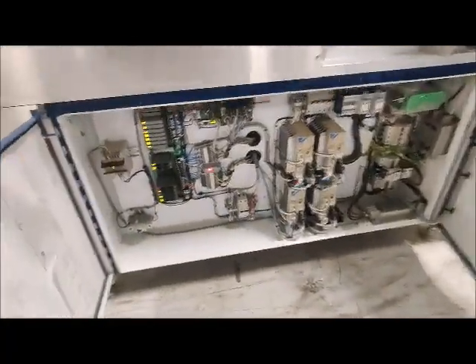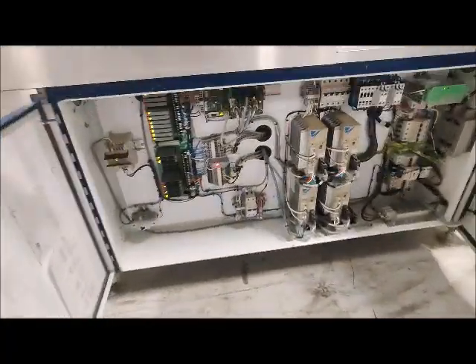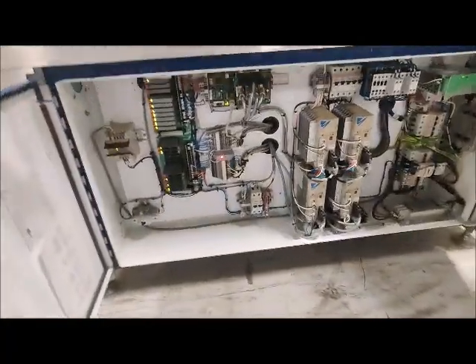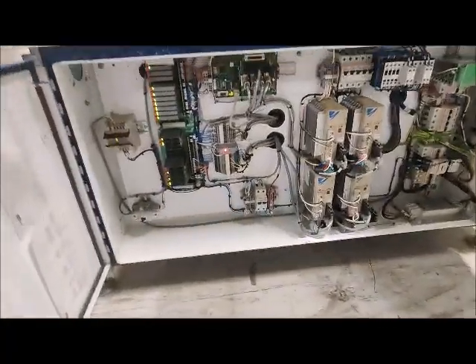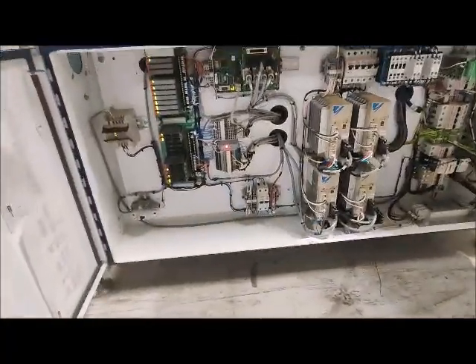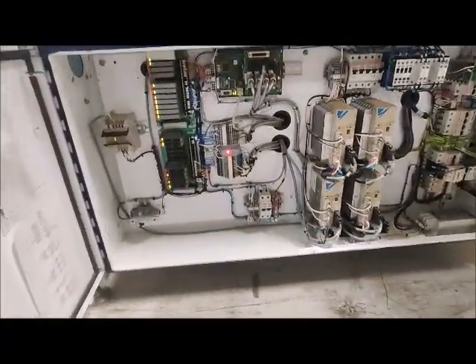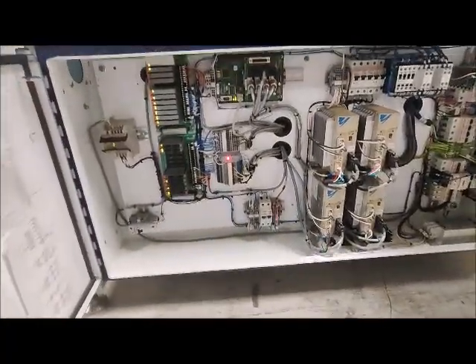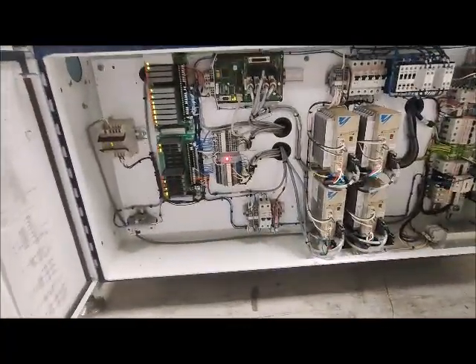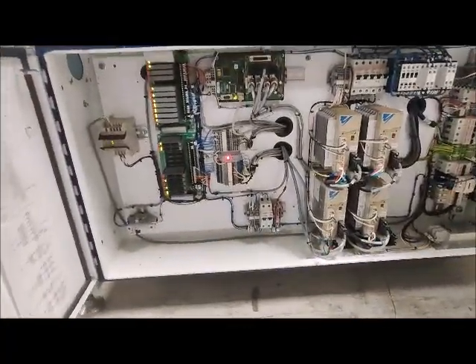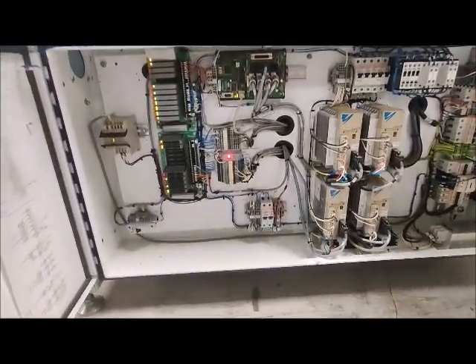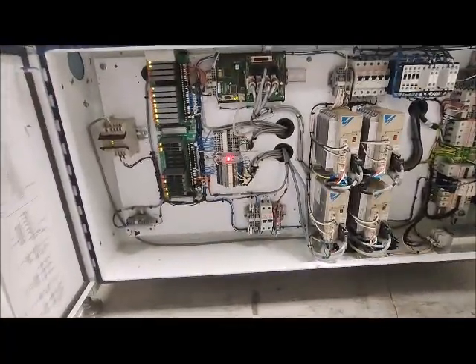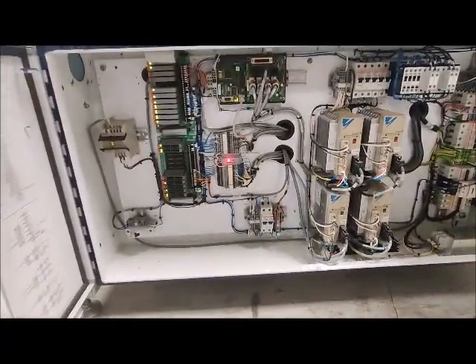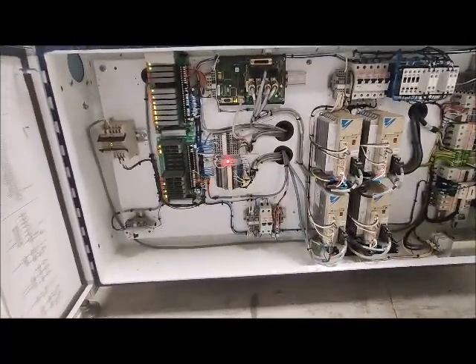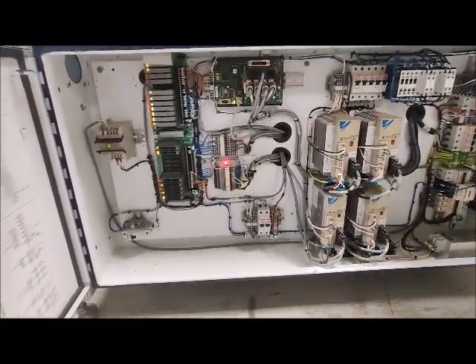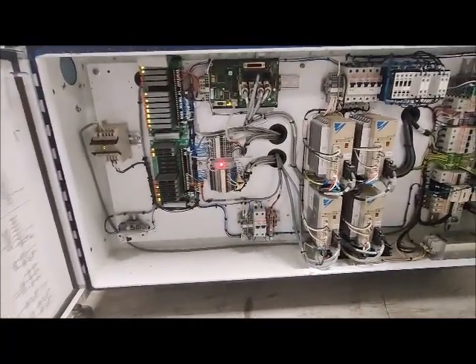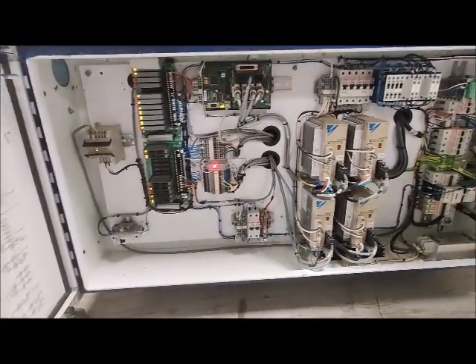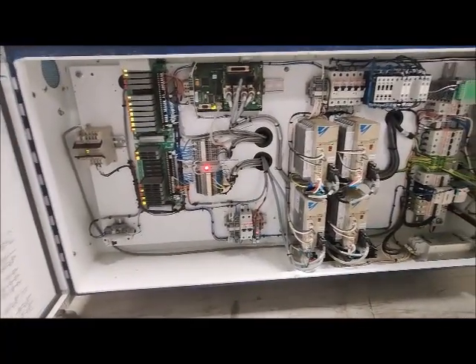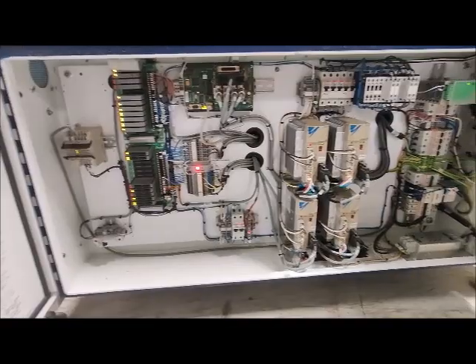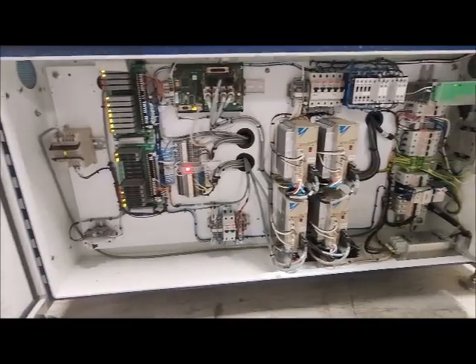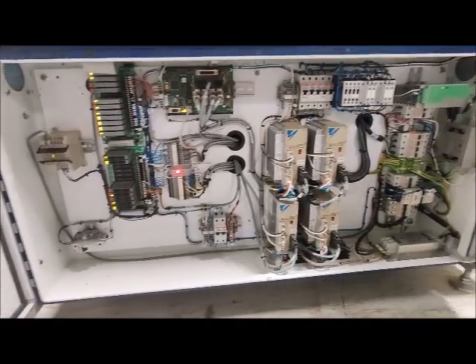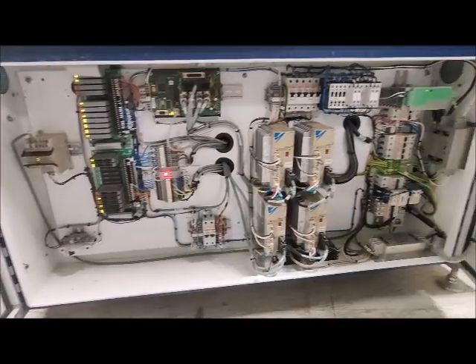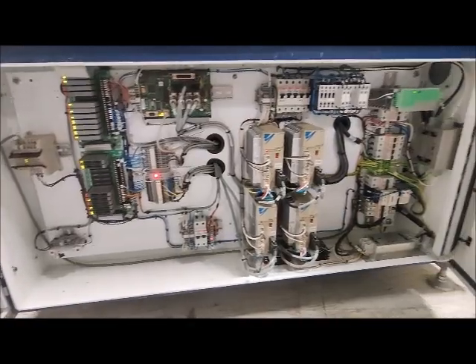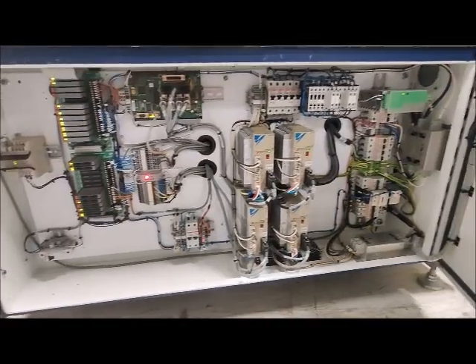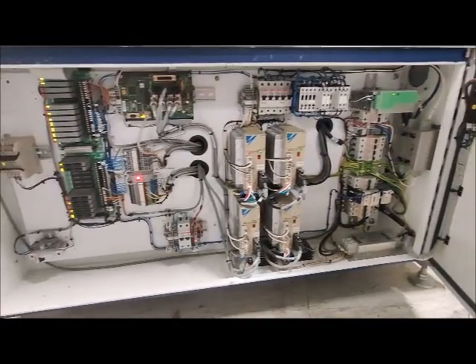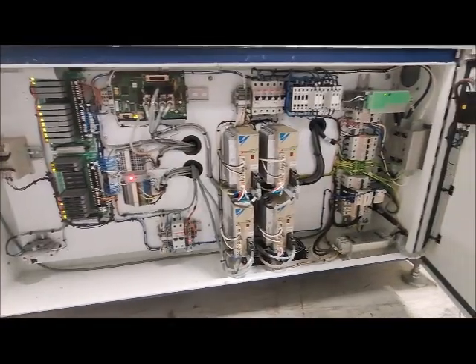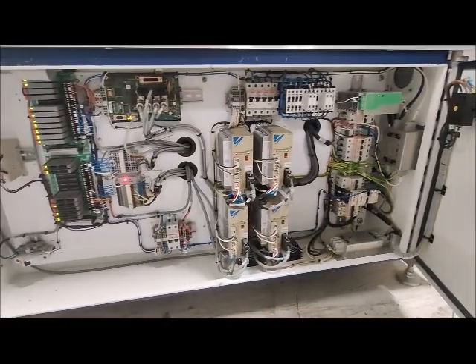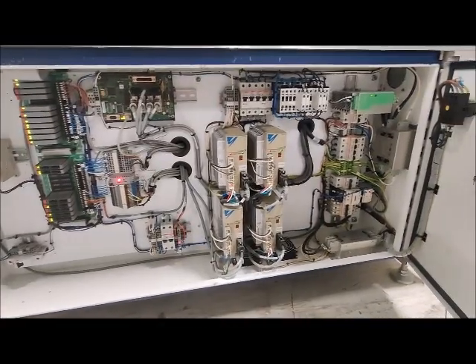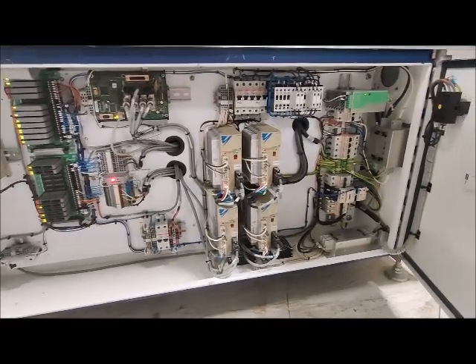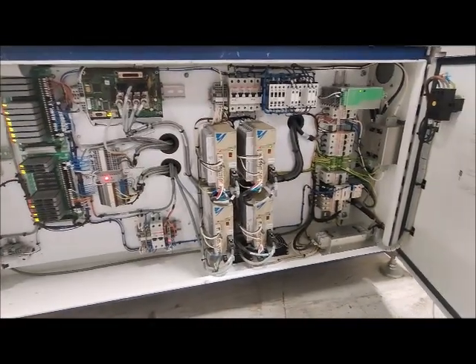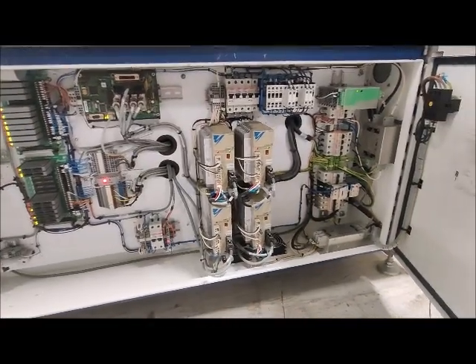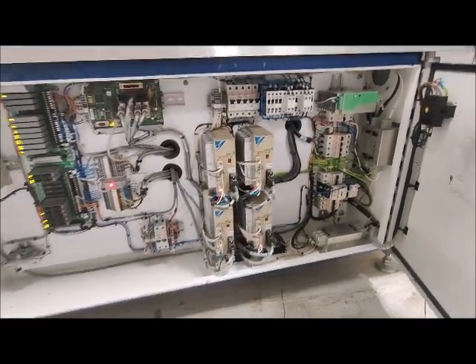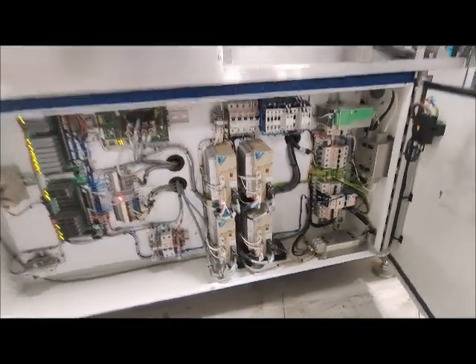Right here we have the control box. Very nice and clean.